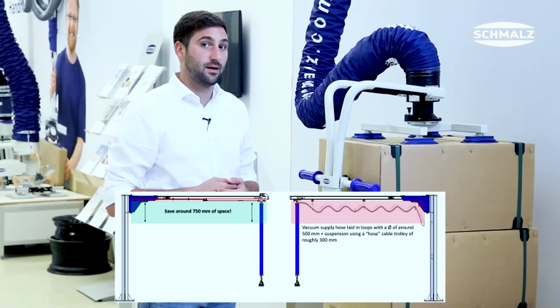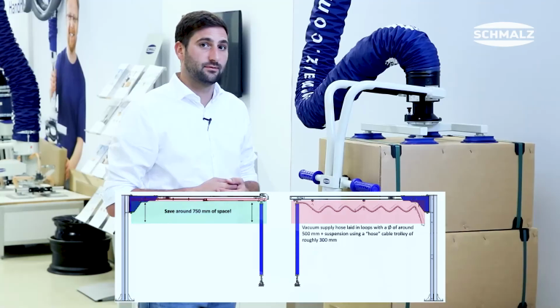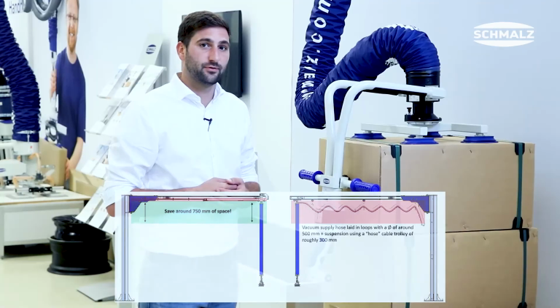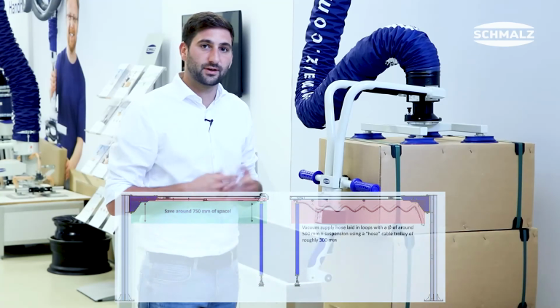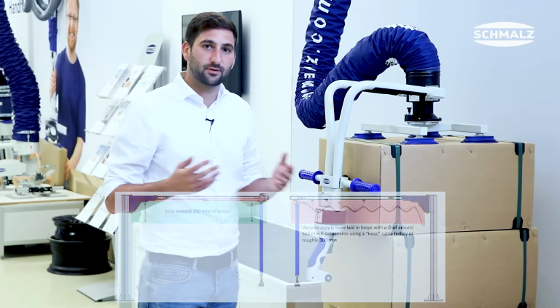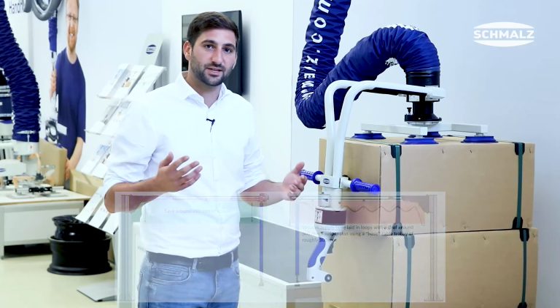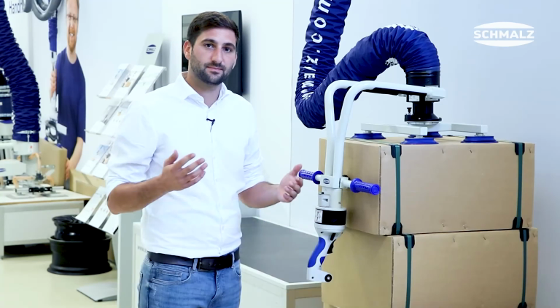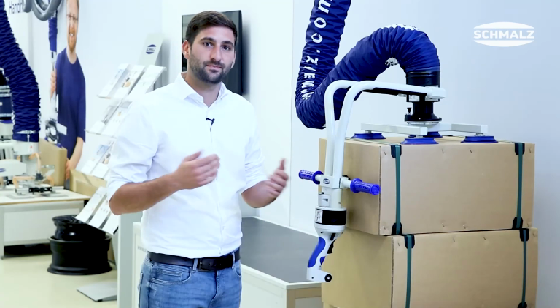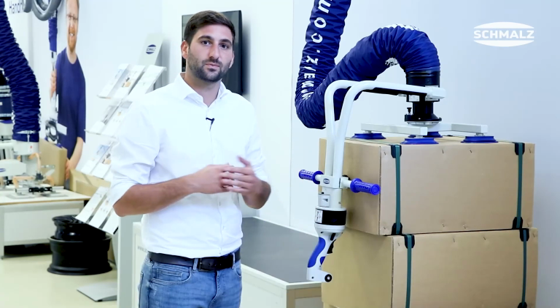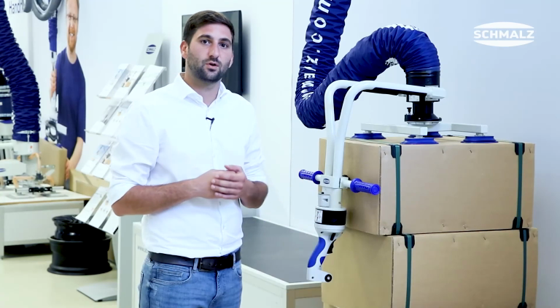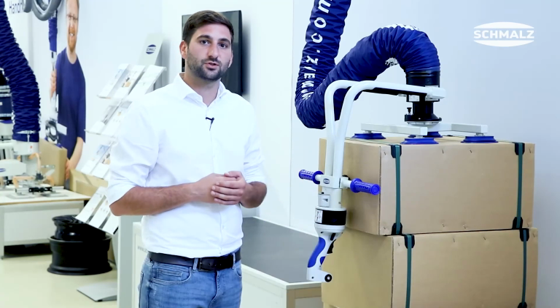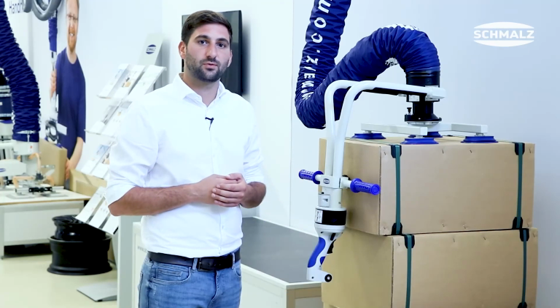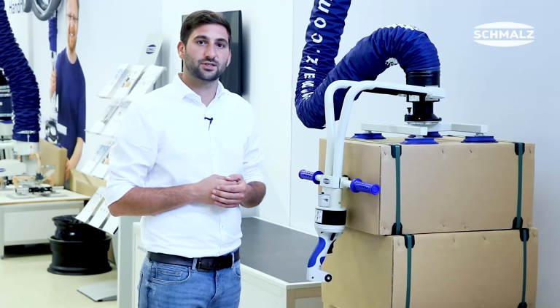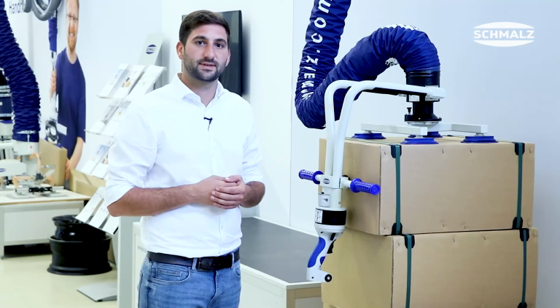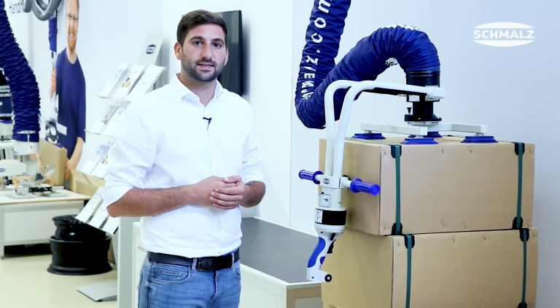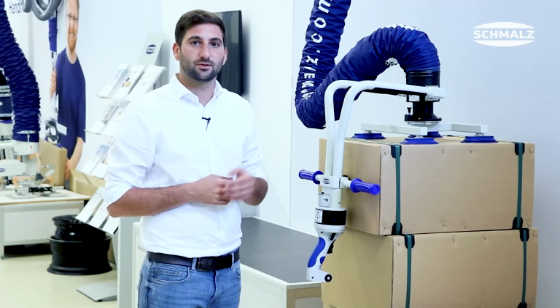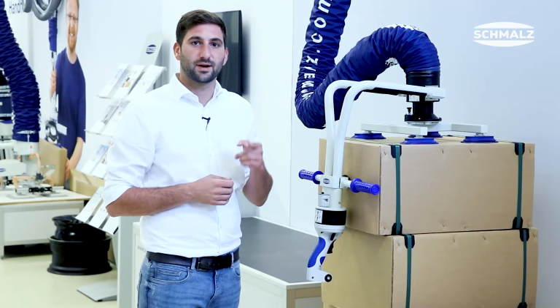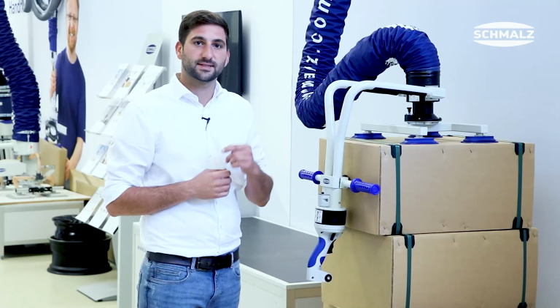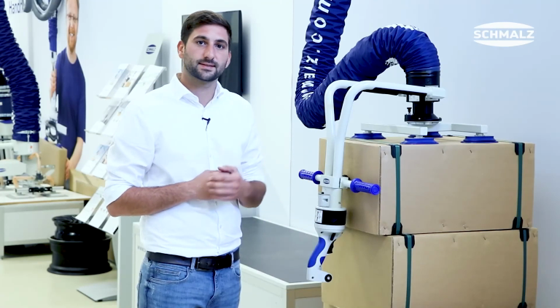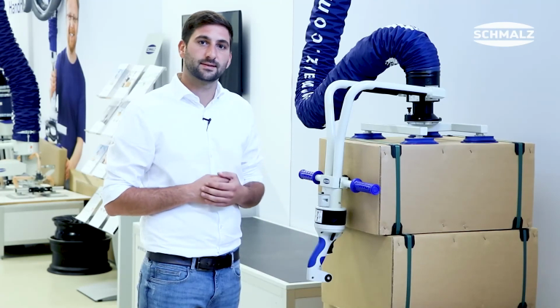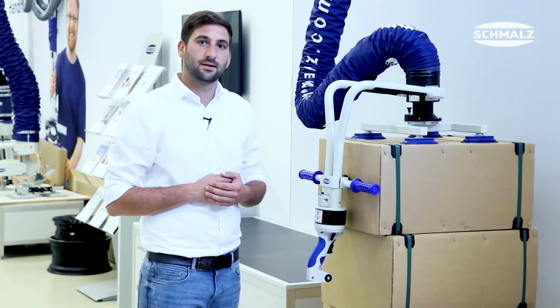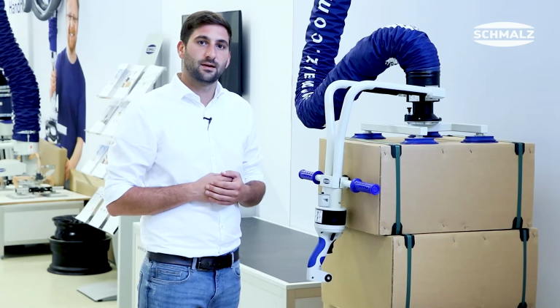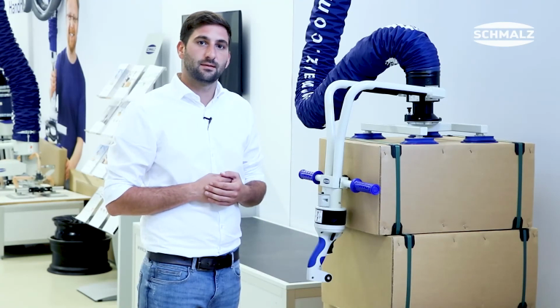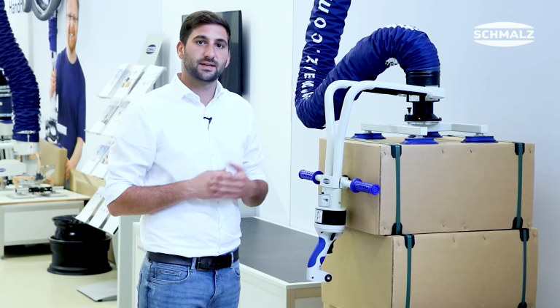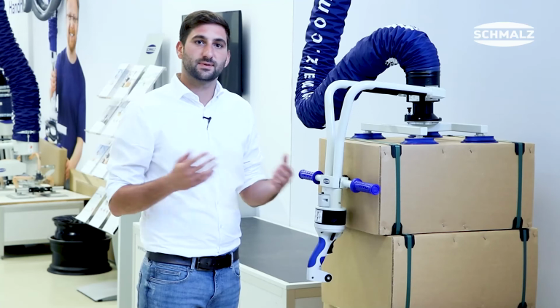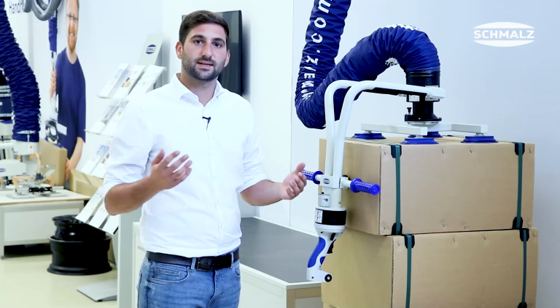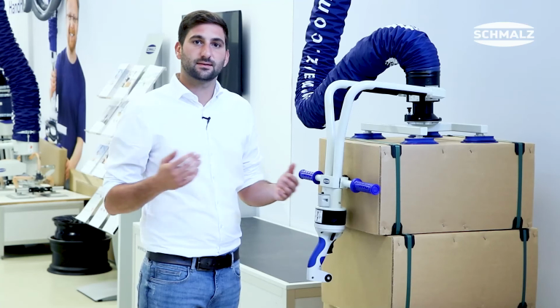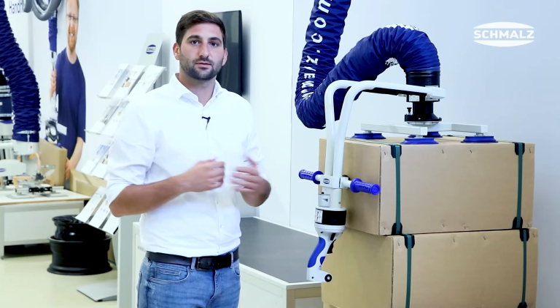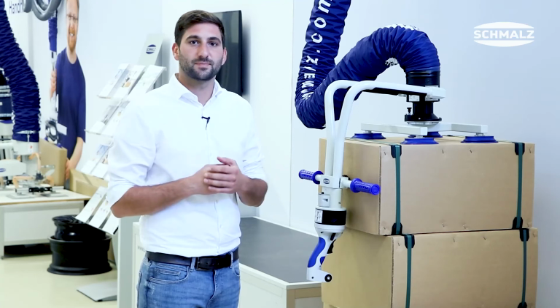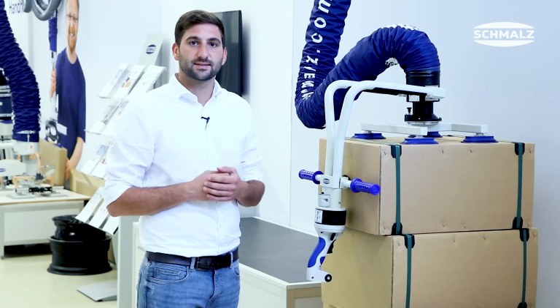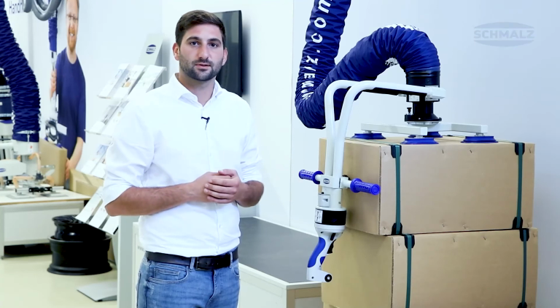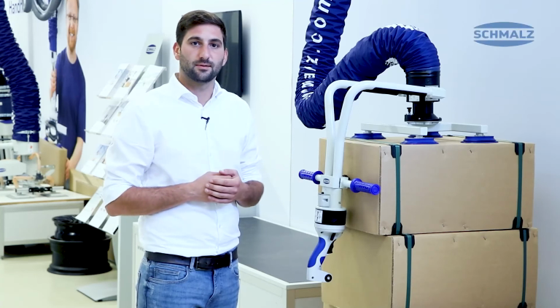For further information or to arrange a visit at your premises, please visit schmalz.com.